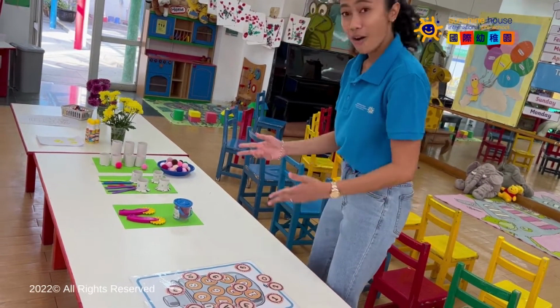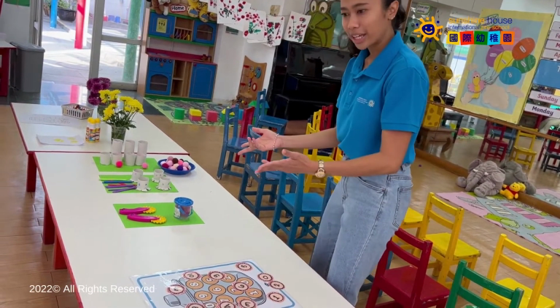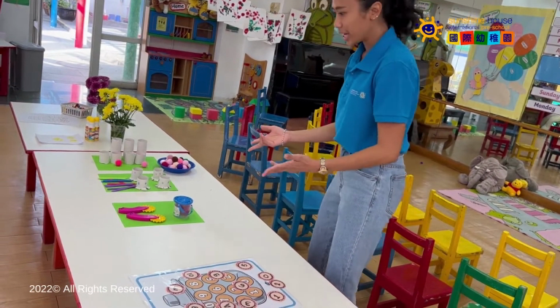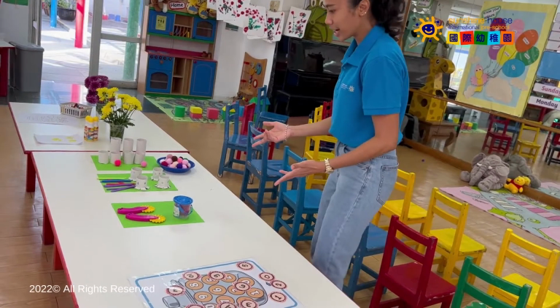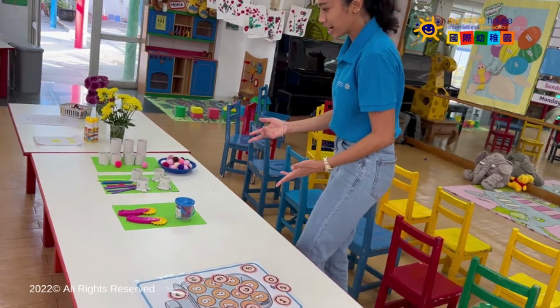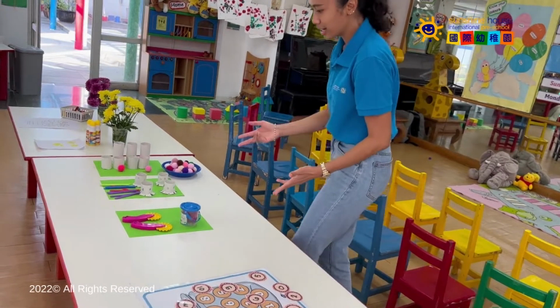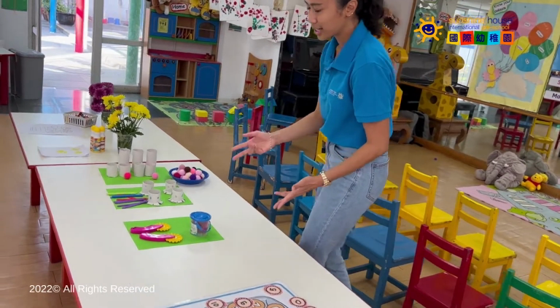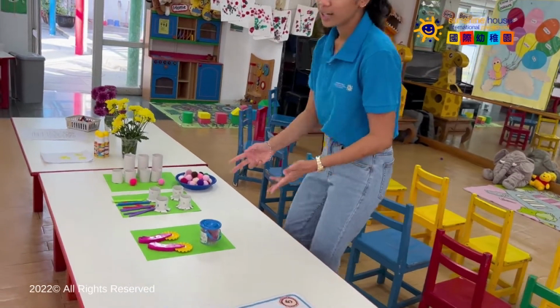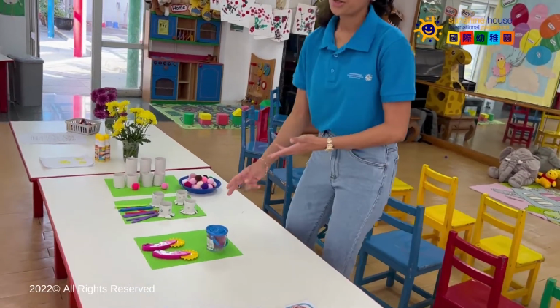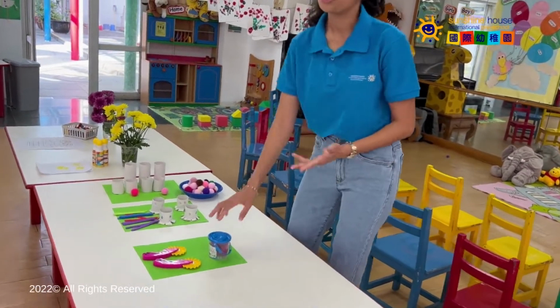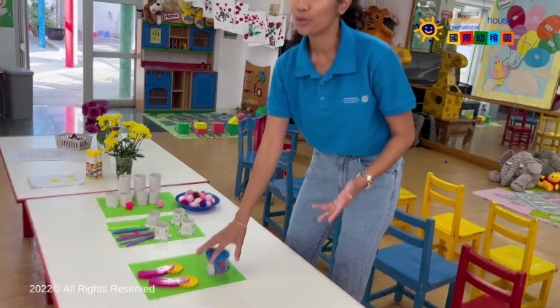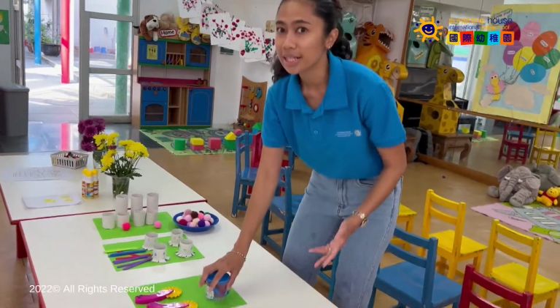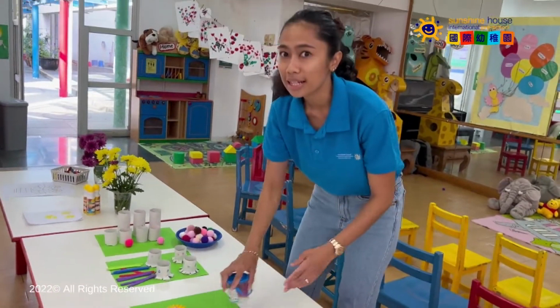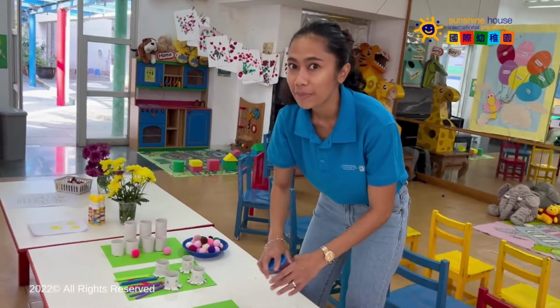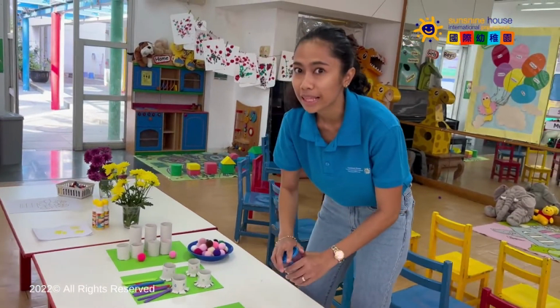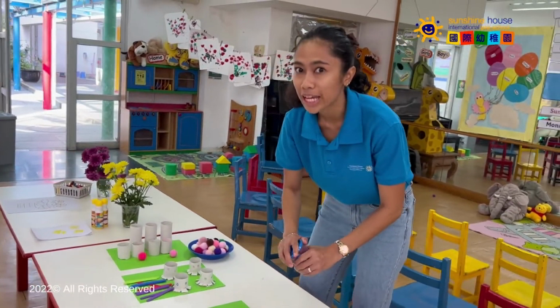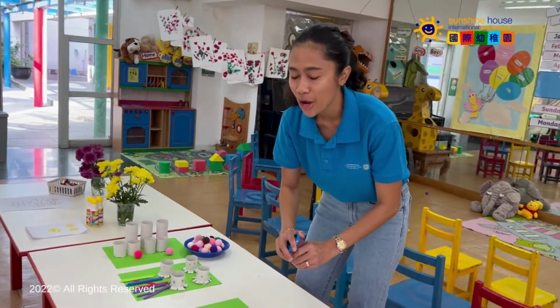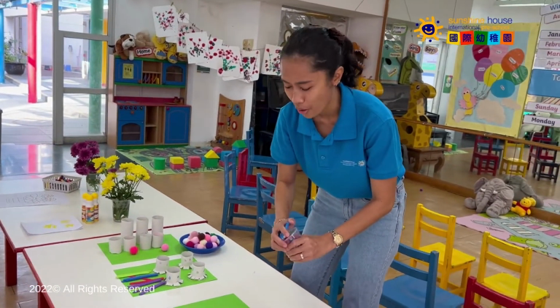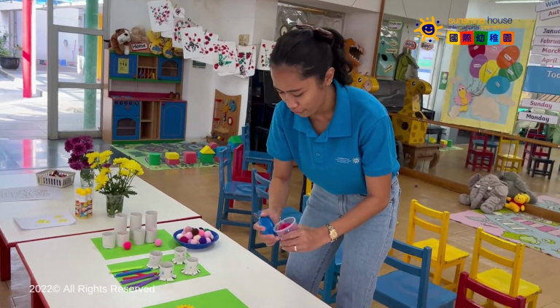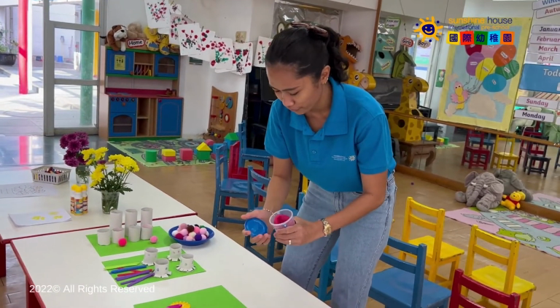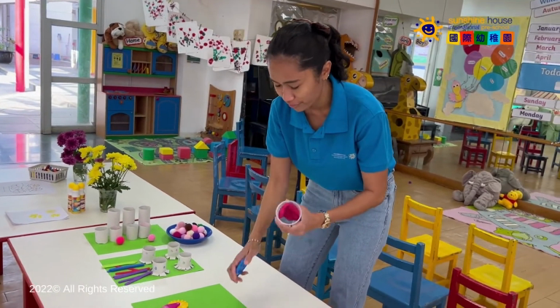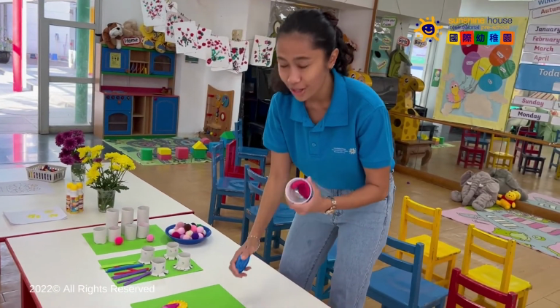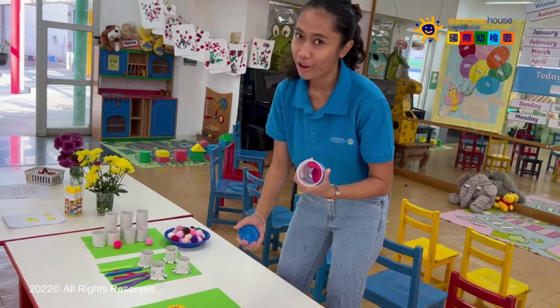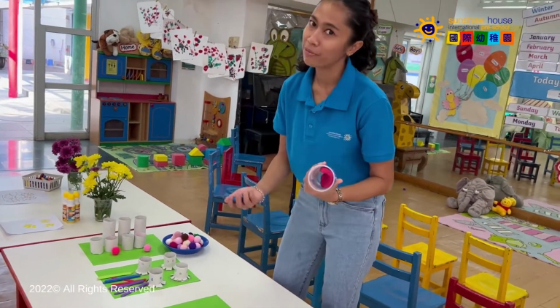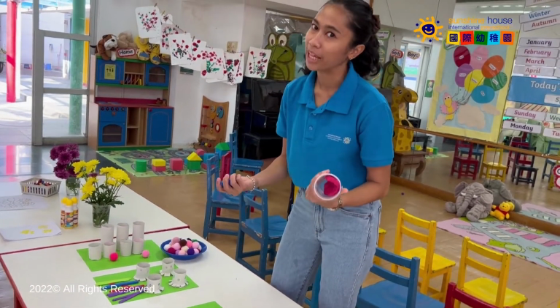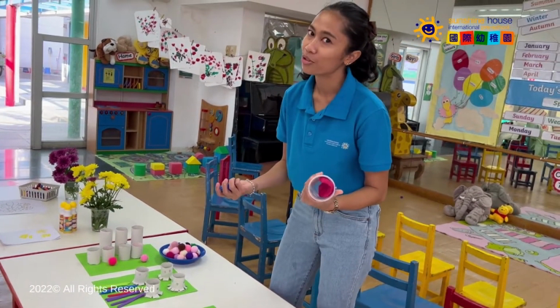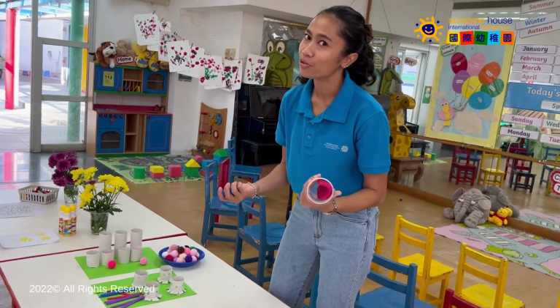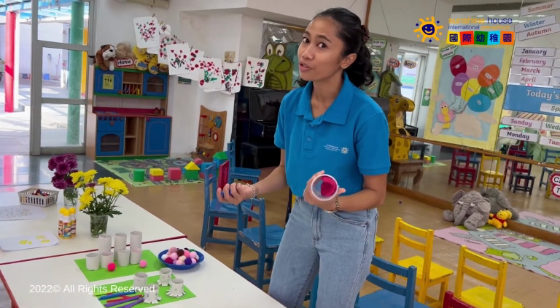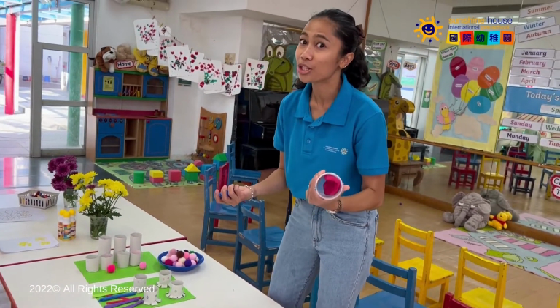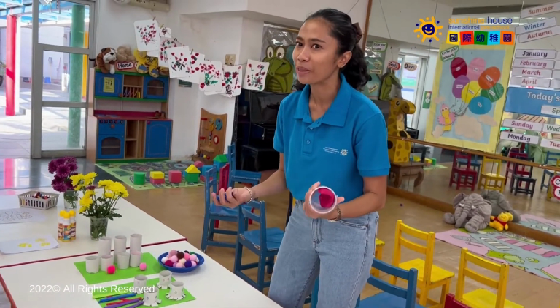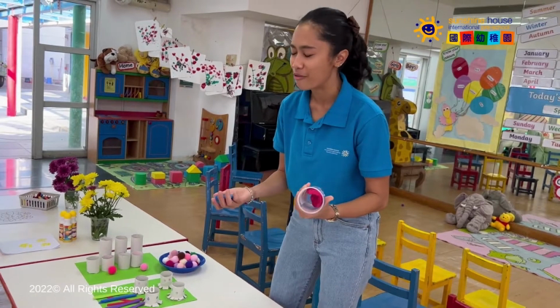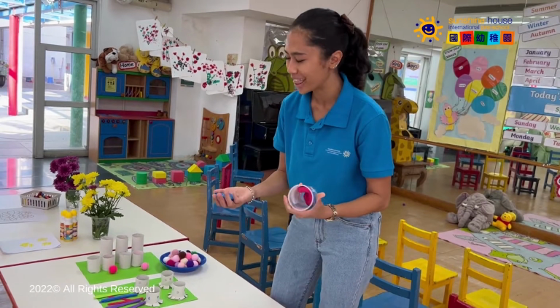But here — who doesn't like Play-Doh? We have Play-Doh for you to play with.